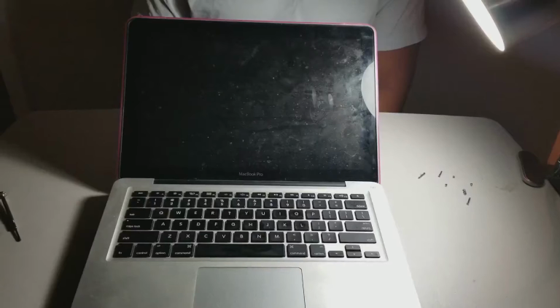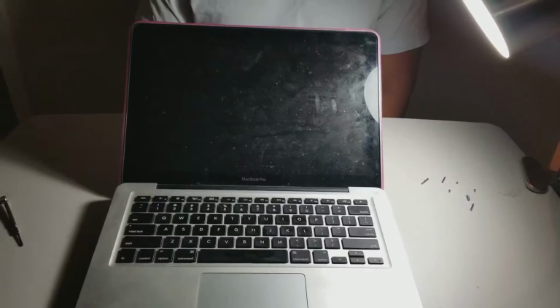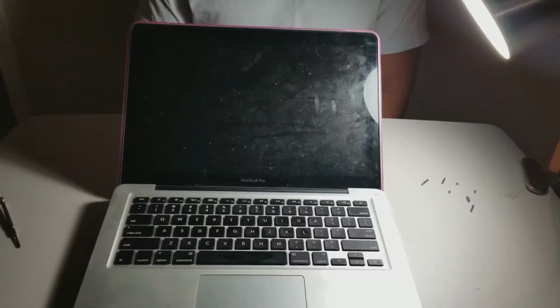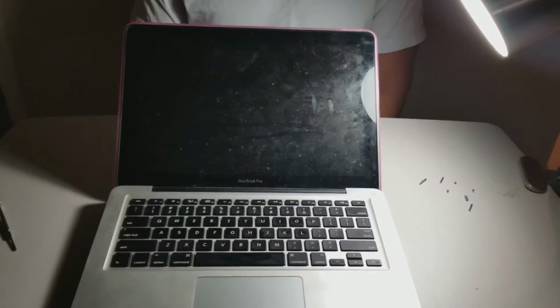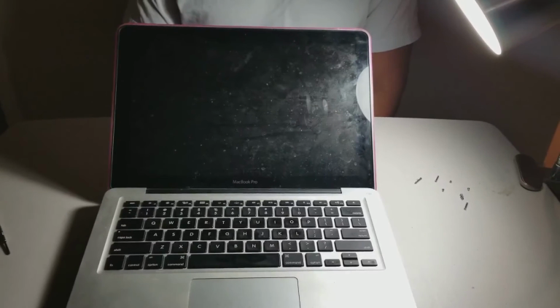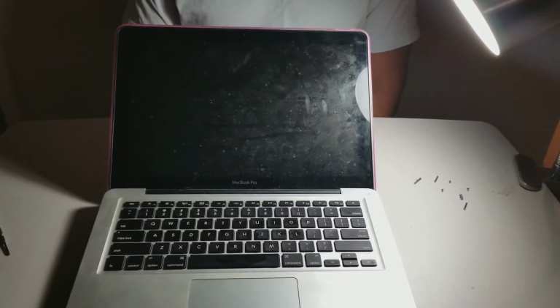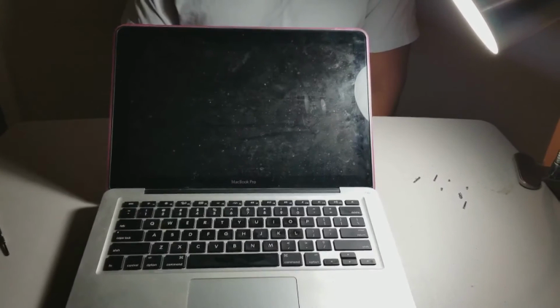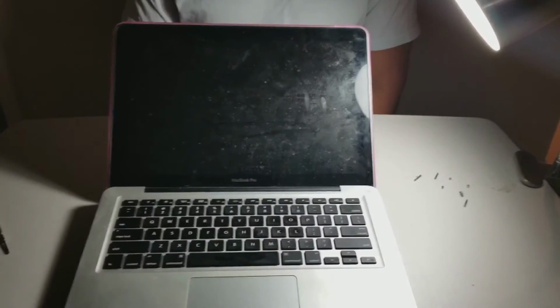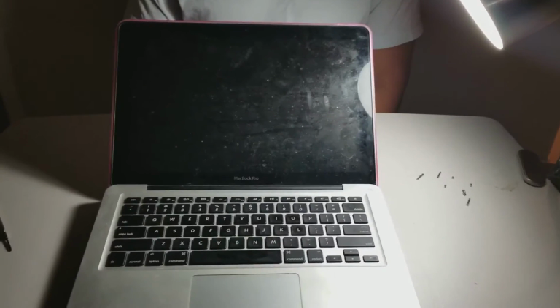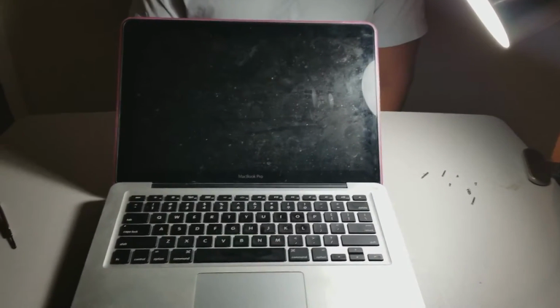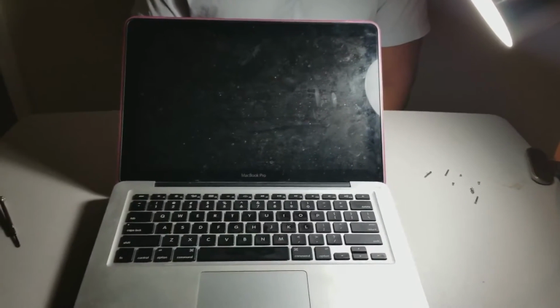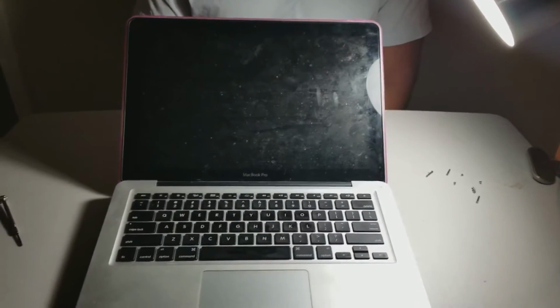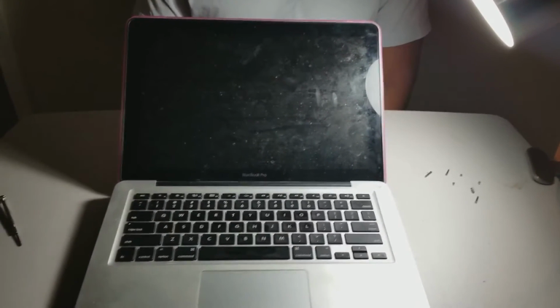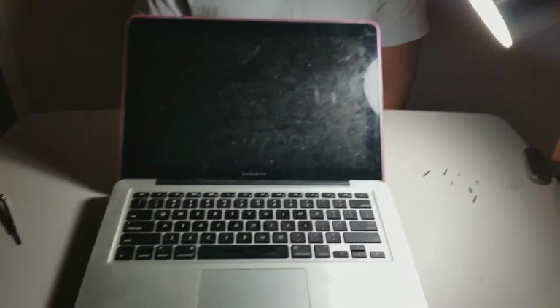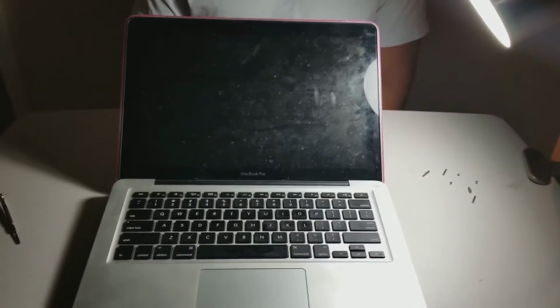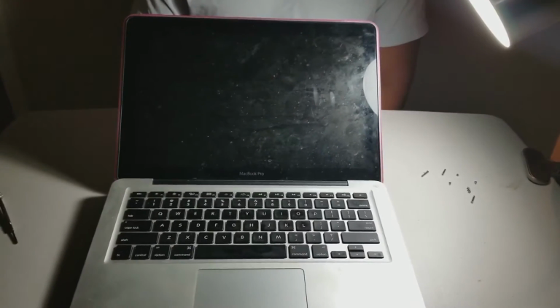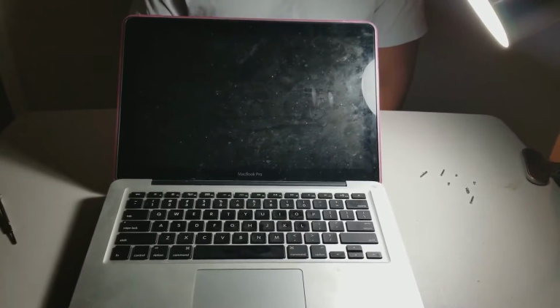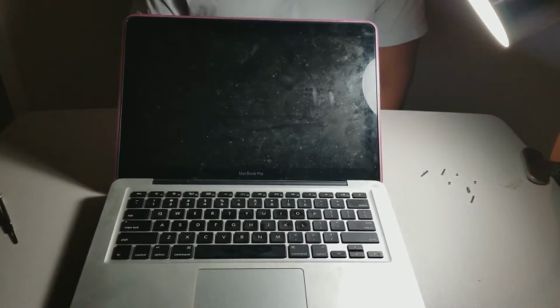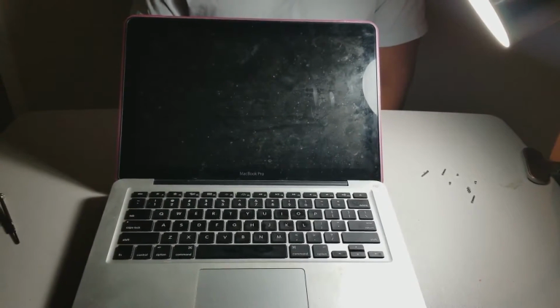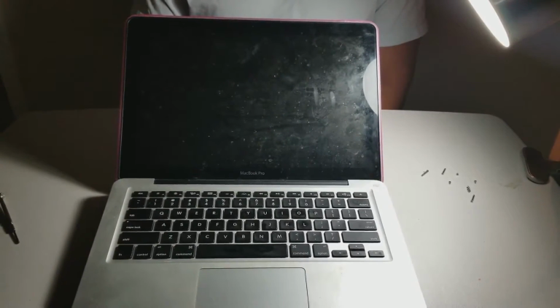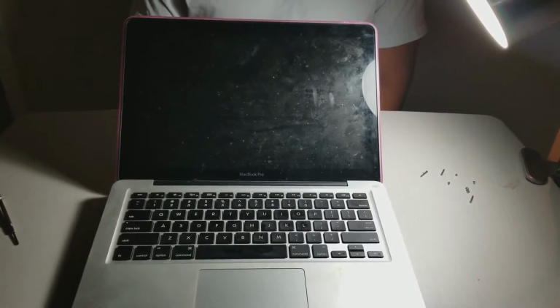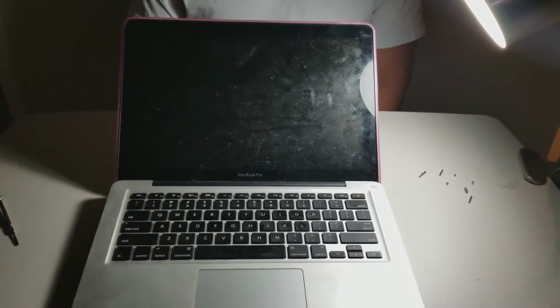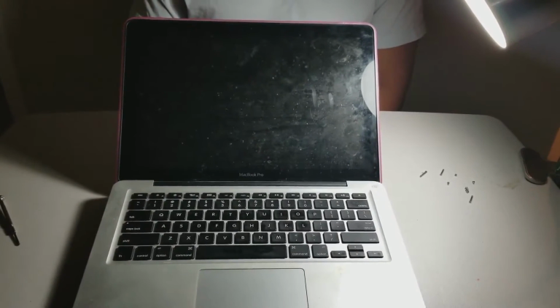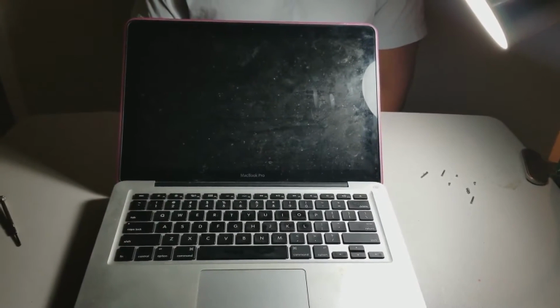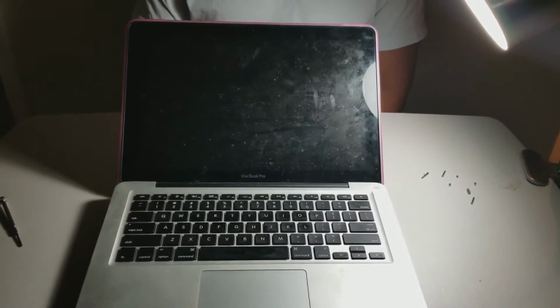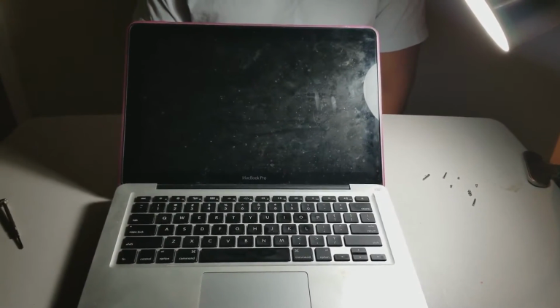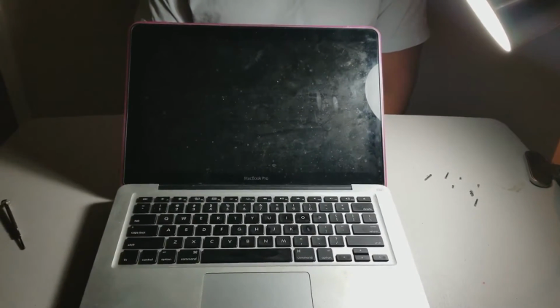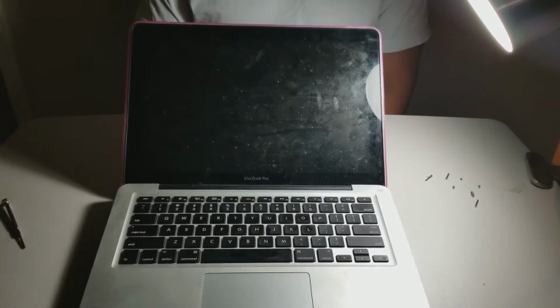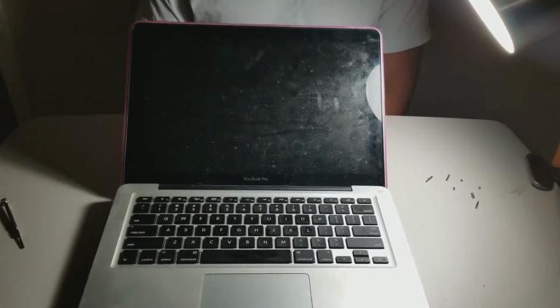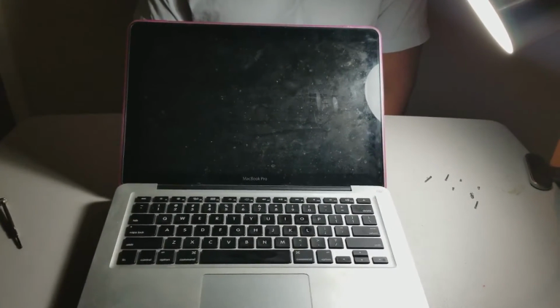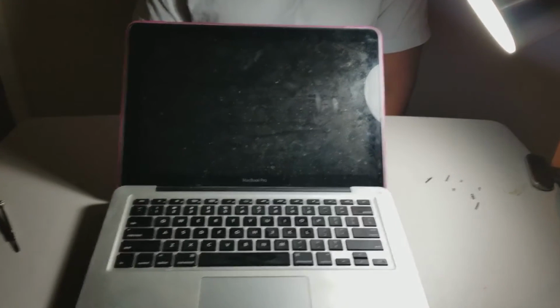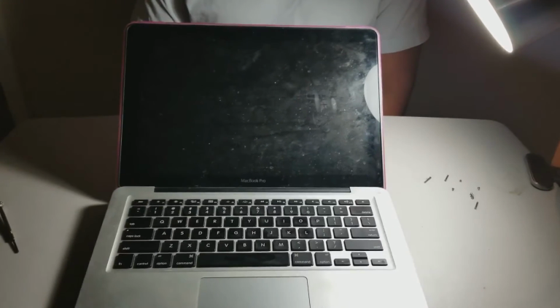Hey guys, today we're going to be showing you the MacBook Pro hard drive replacement.